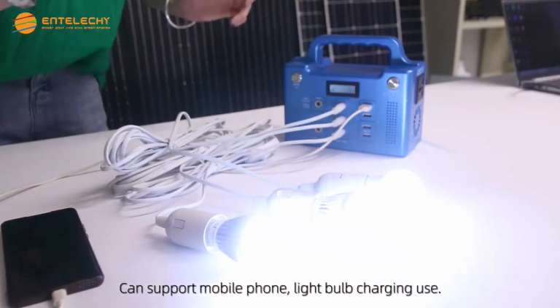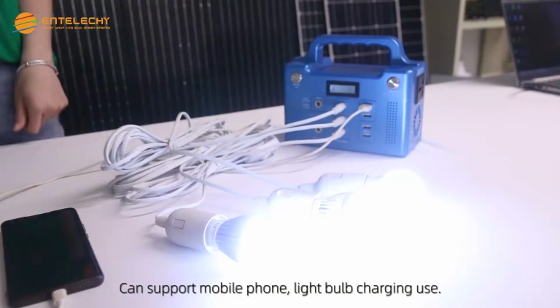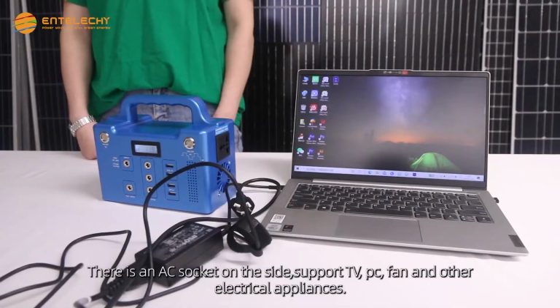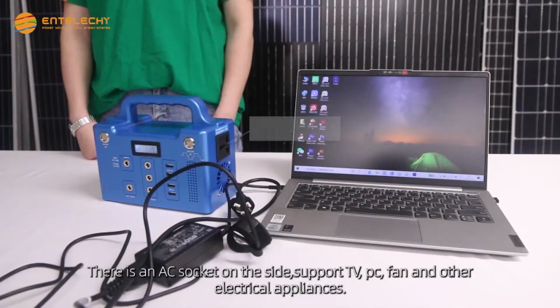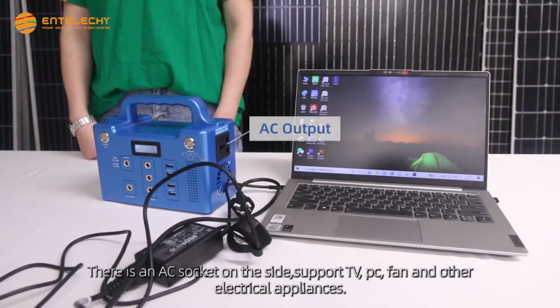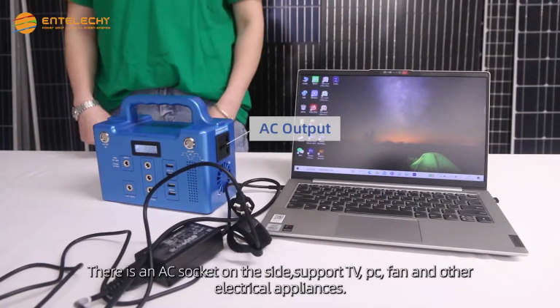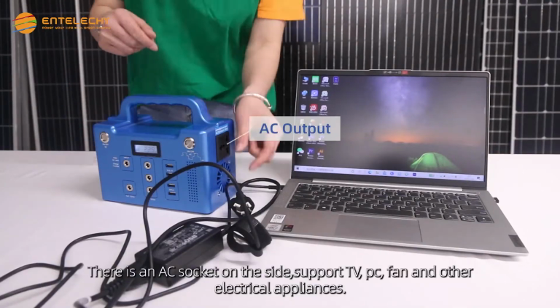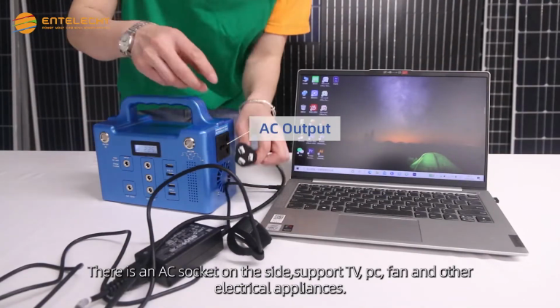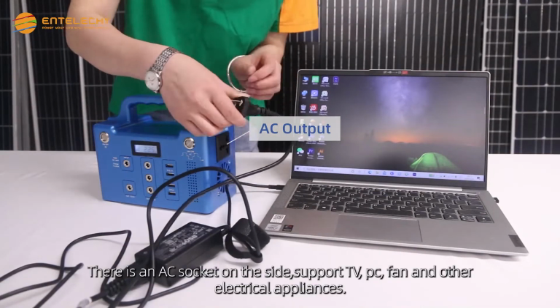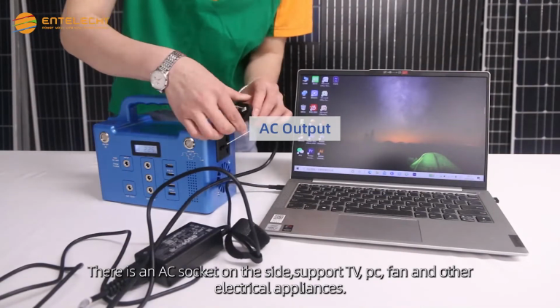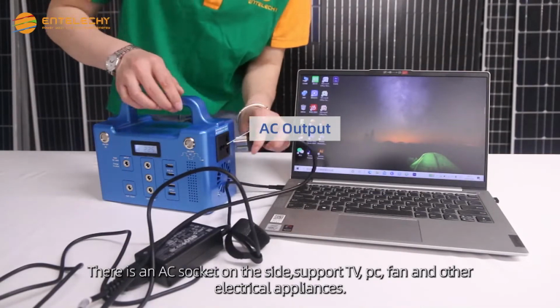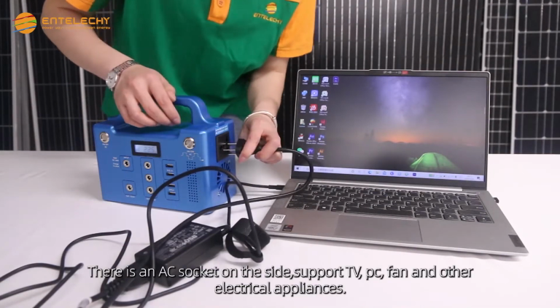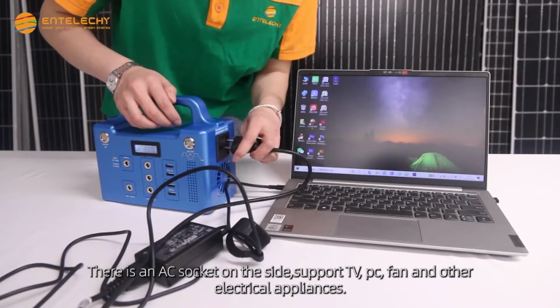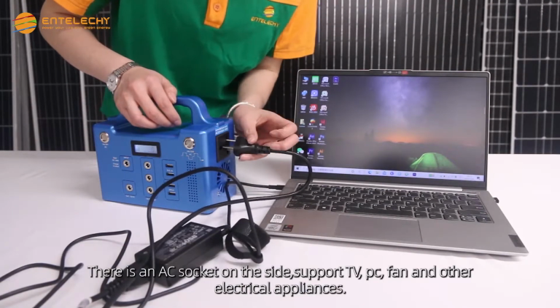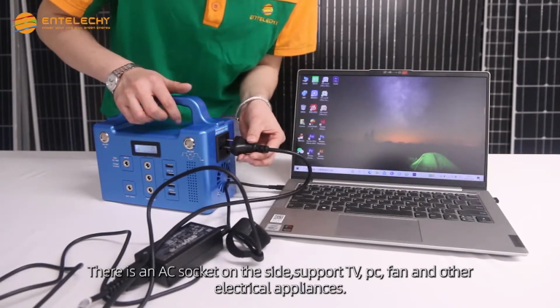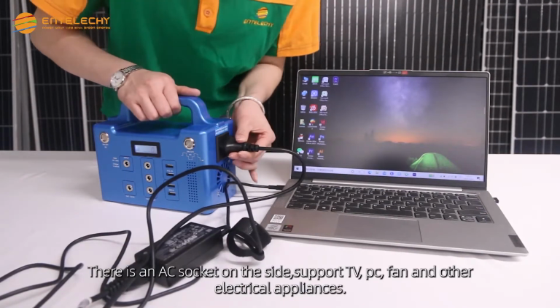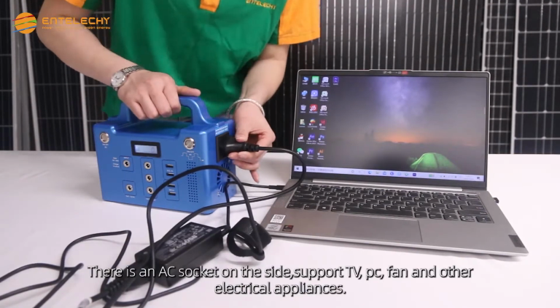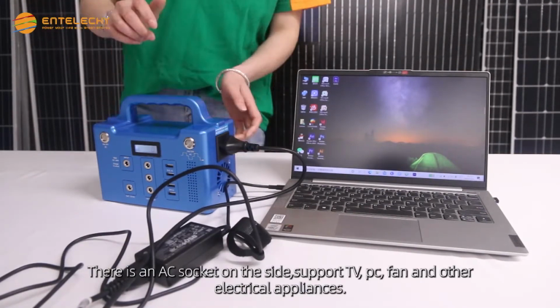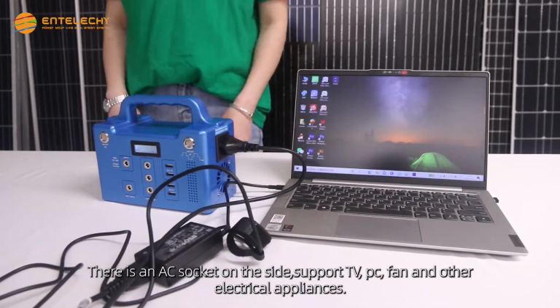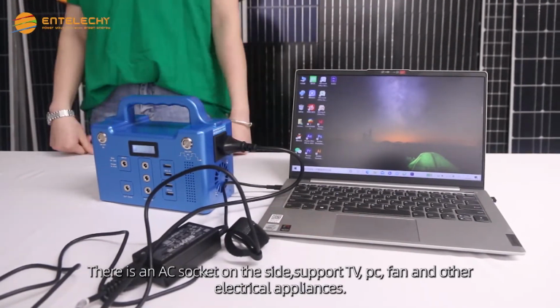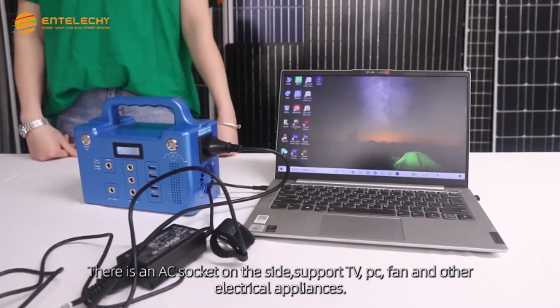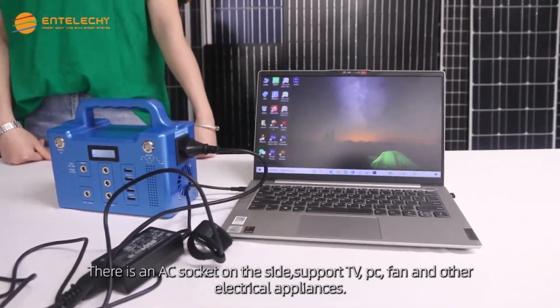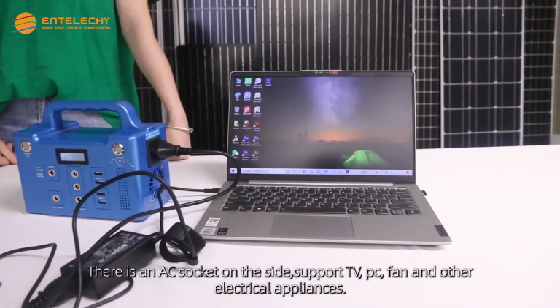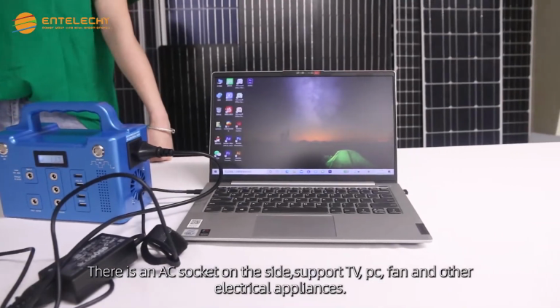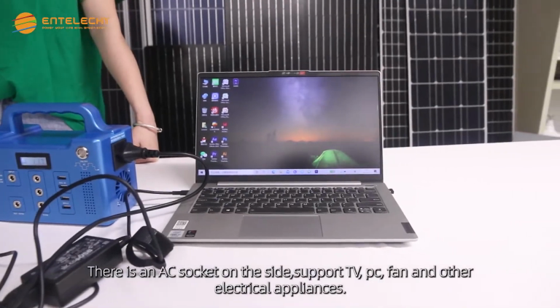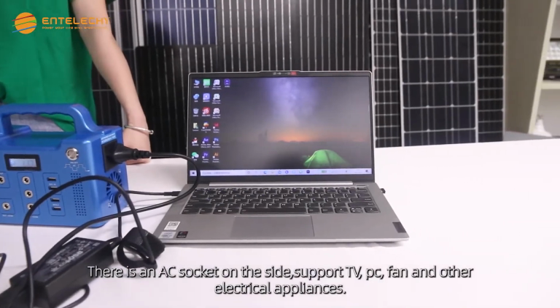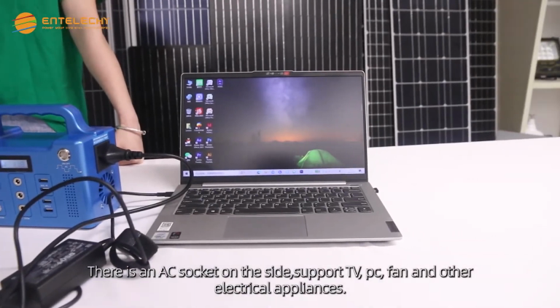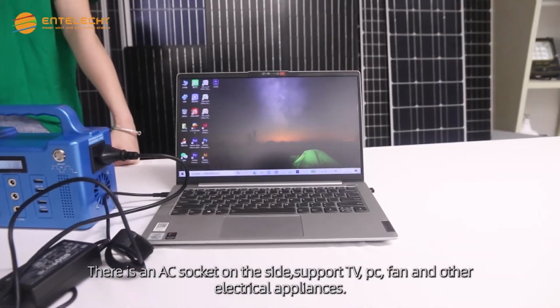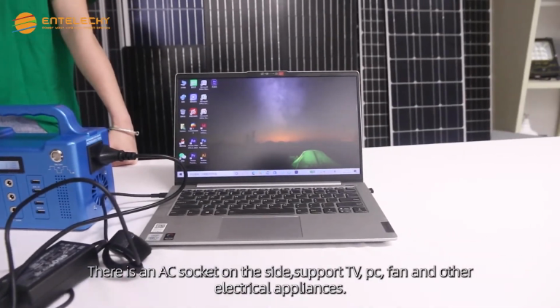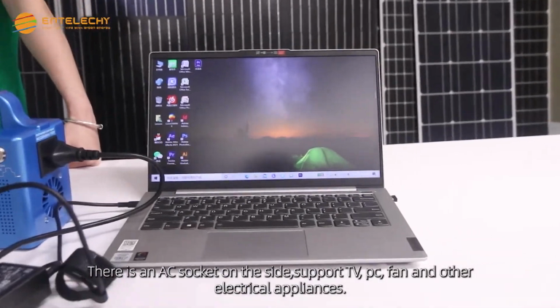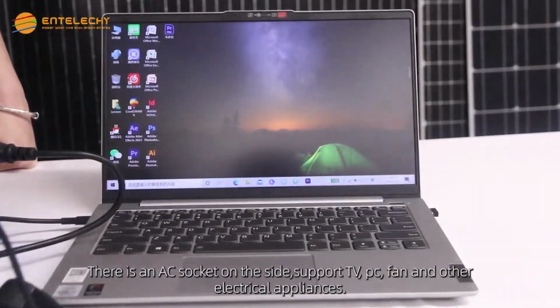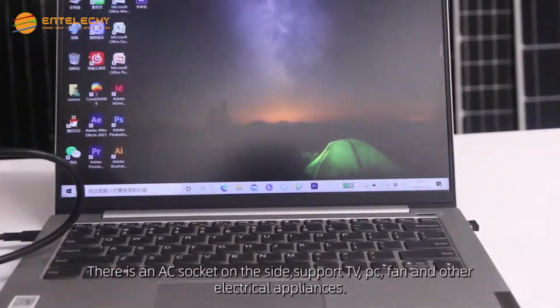There is an AC socket on the side, supporting TV, PC, fans, and other electrical appliances.